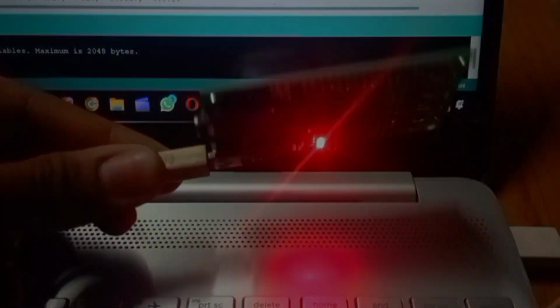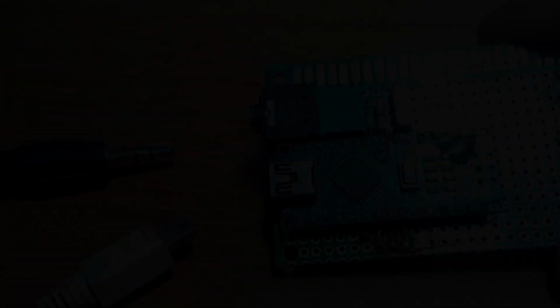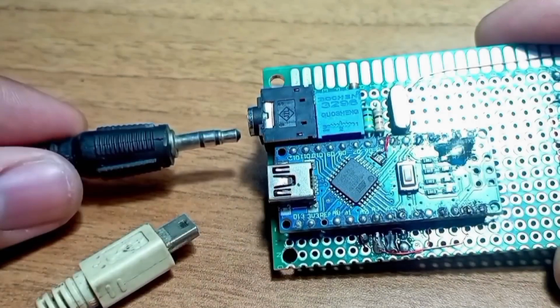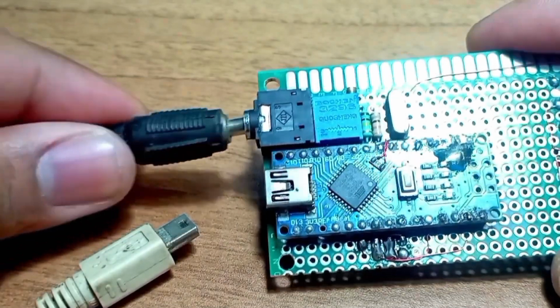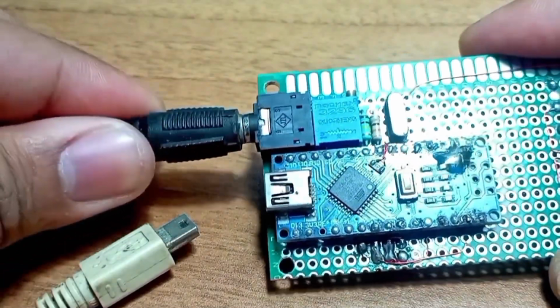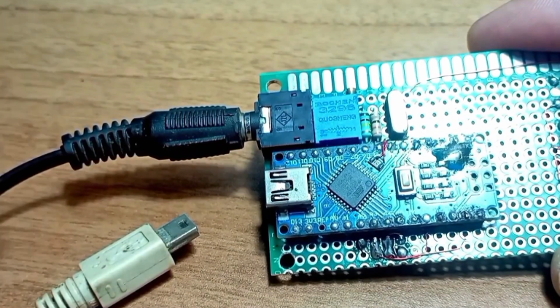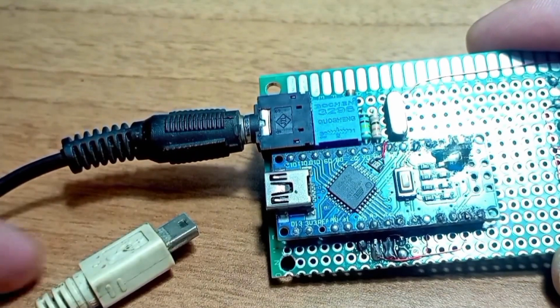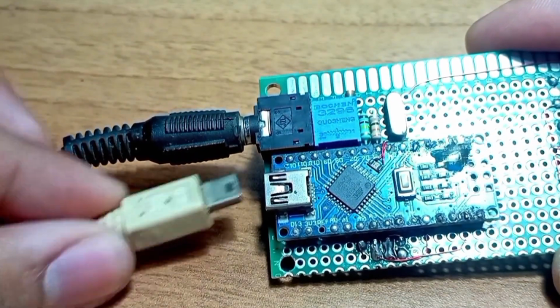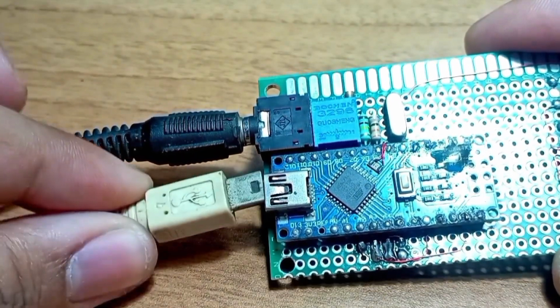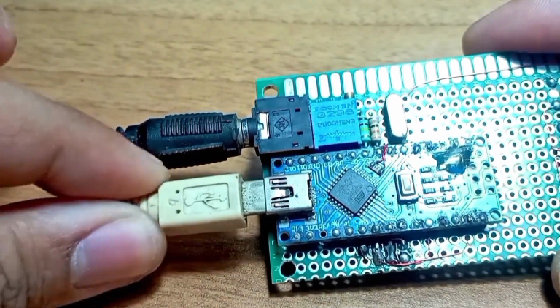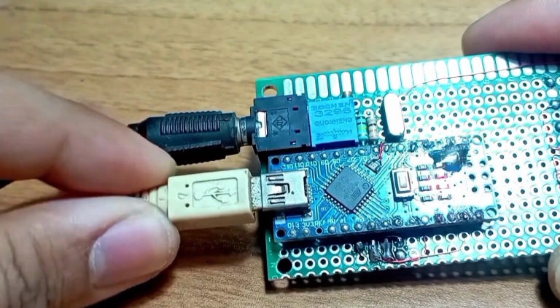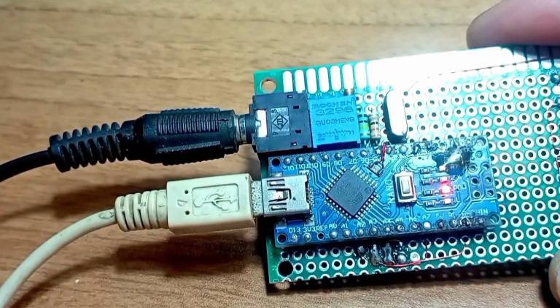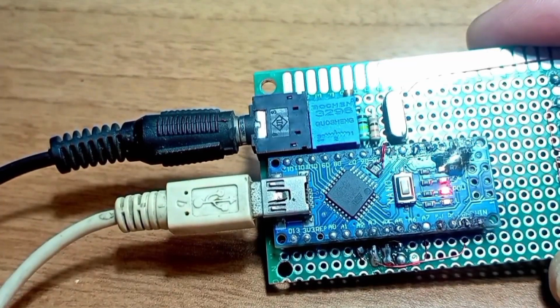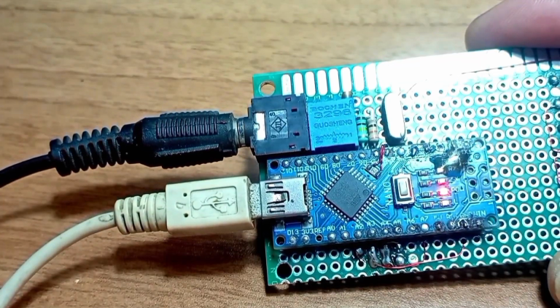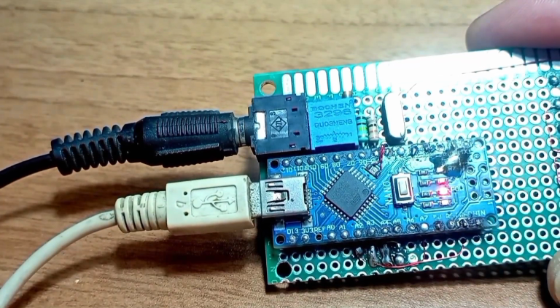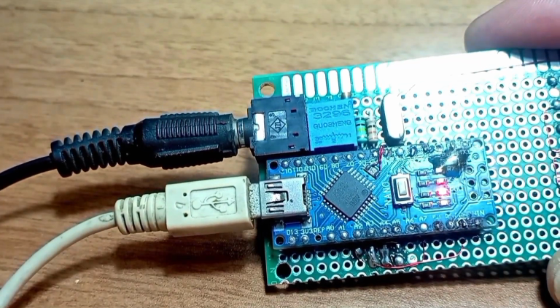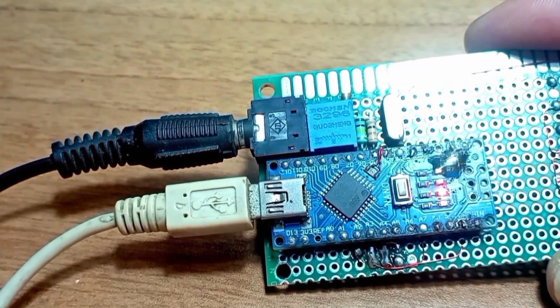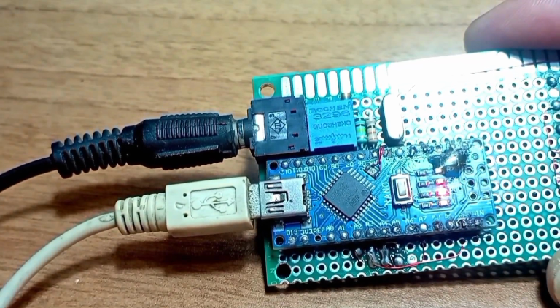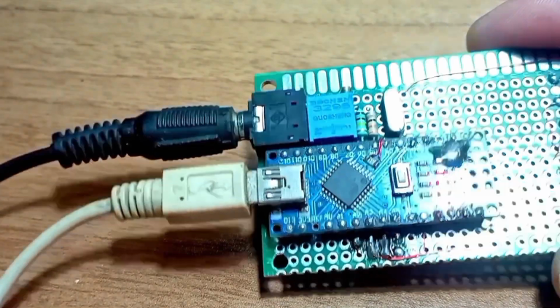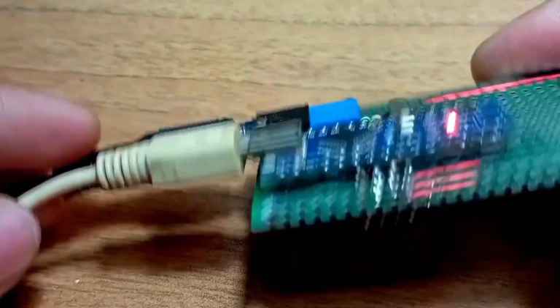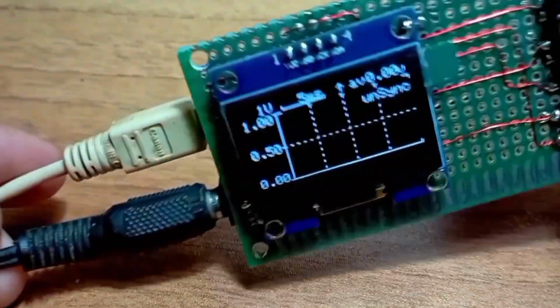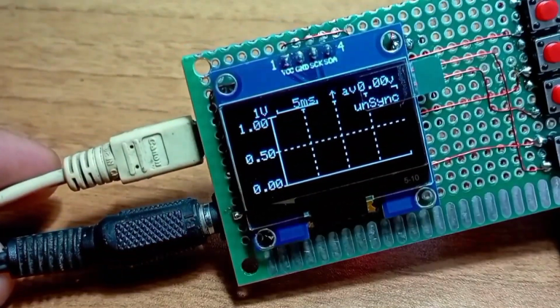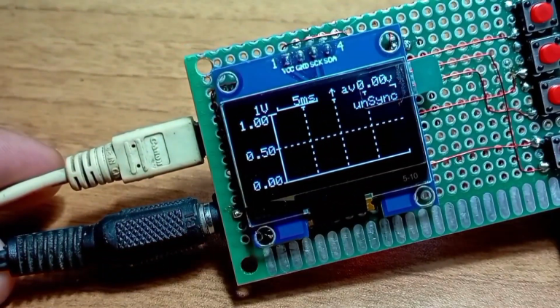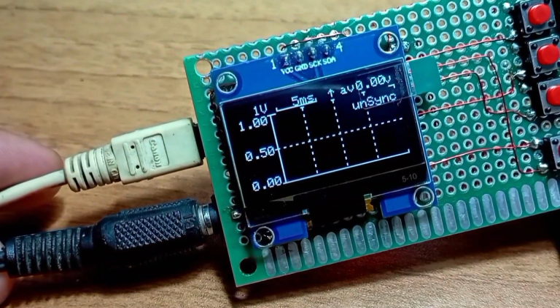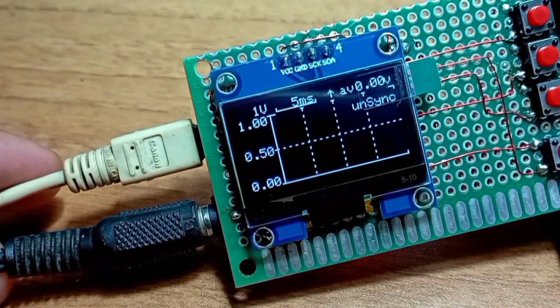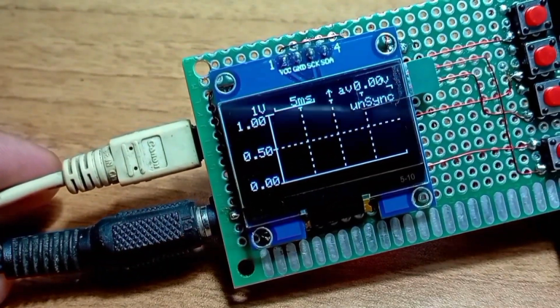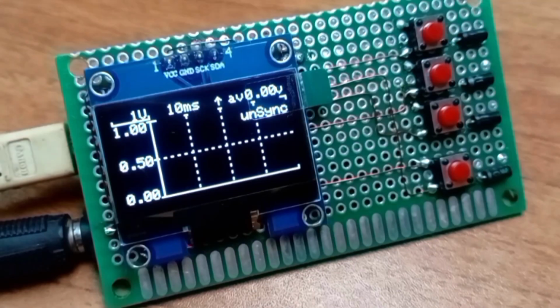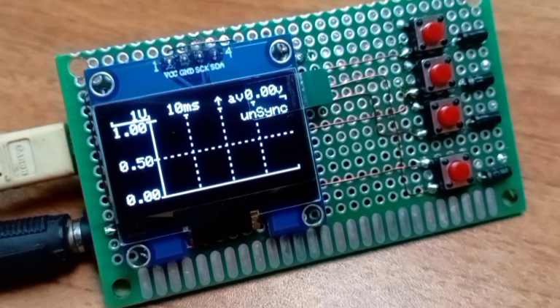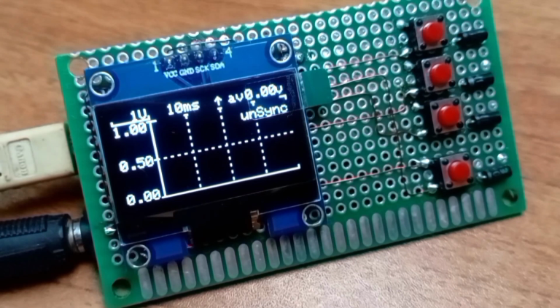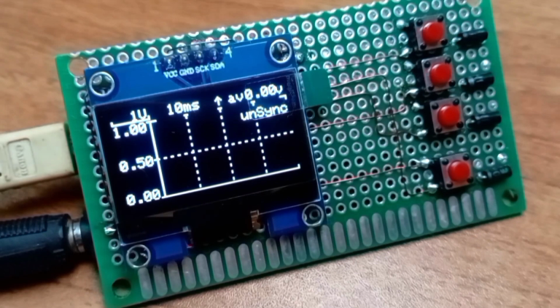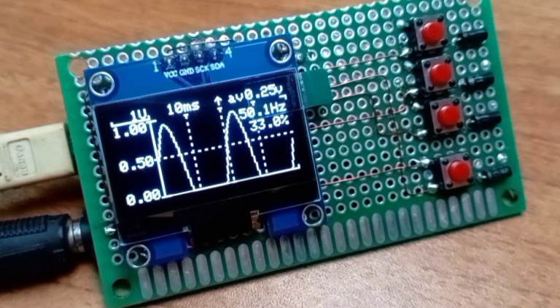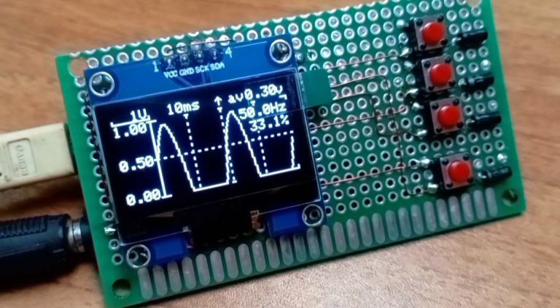The scope is almost ready, and if we power it up with a 5 volt DC jack it will work as intended.